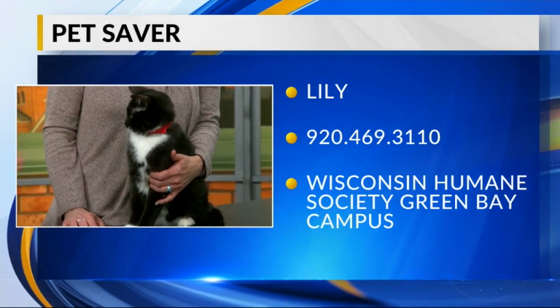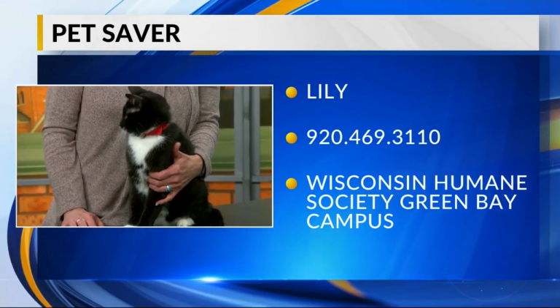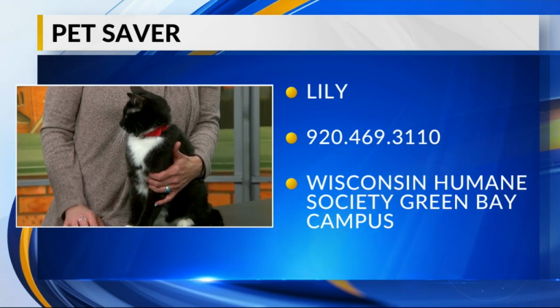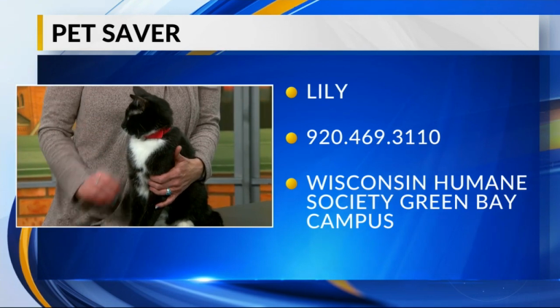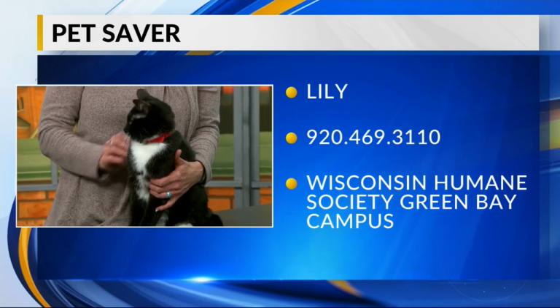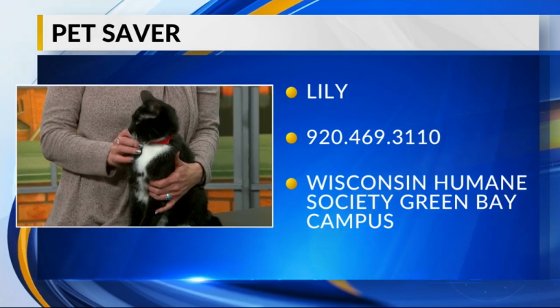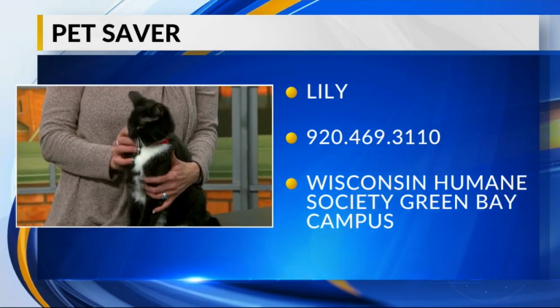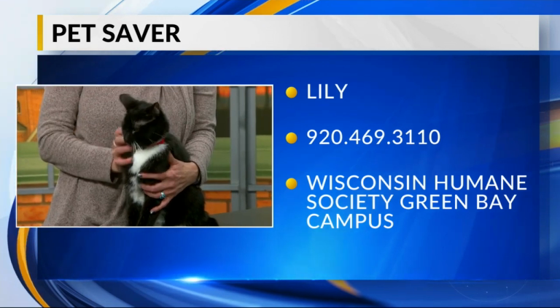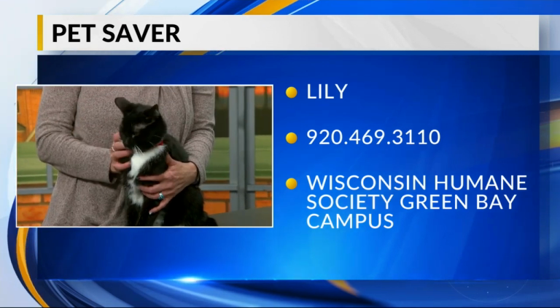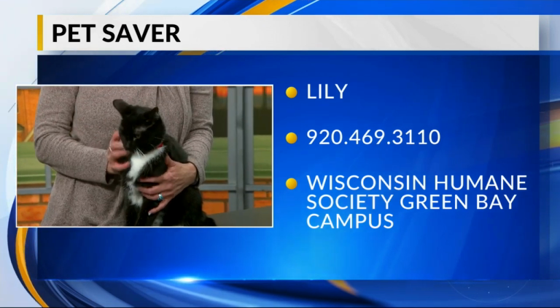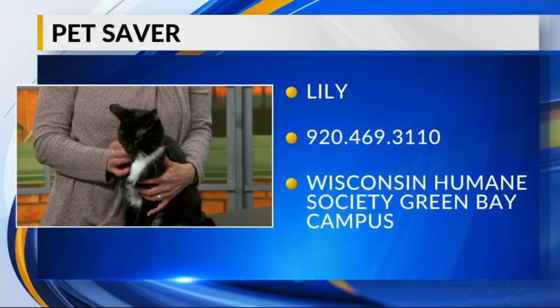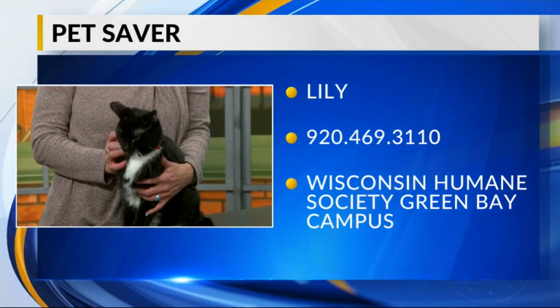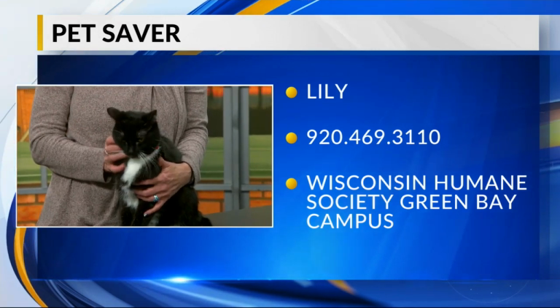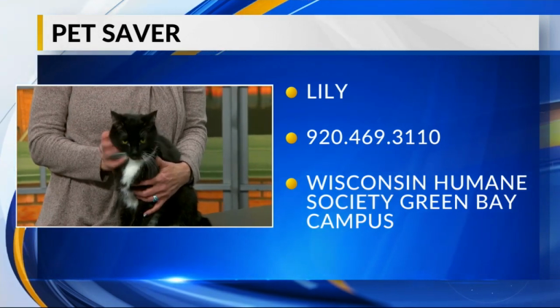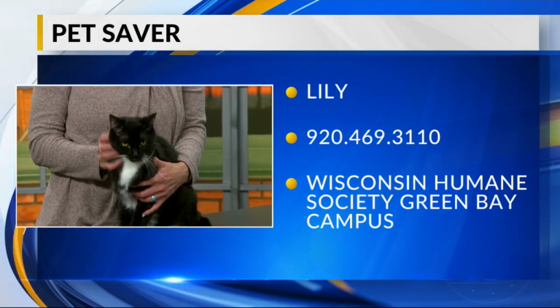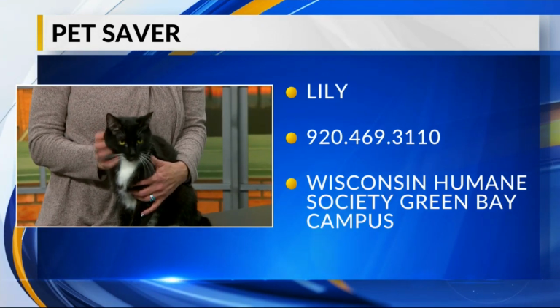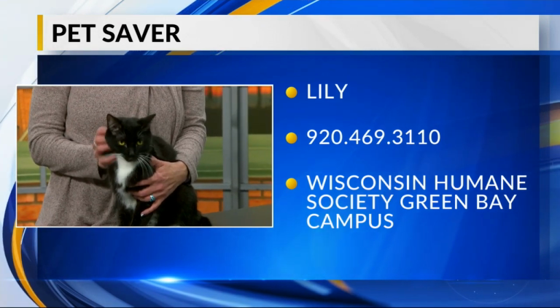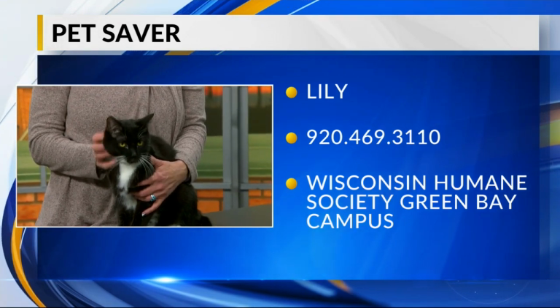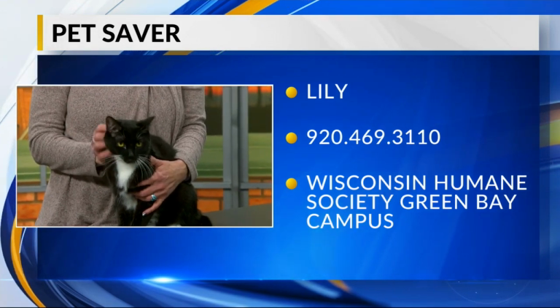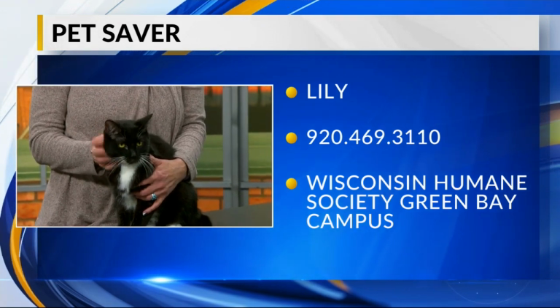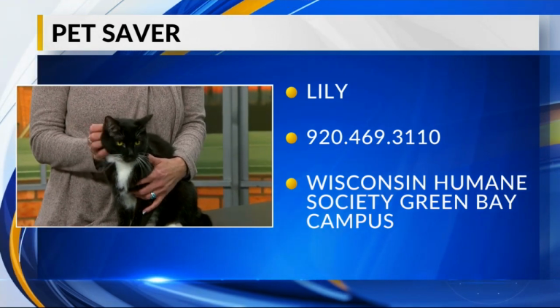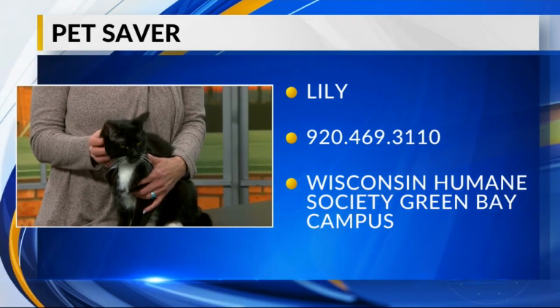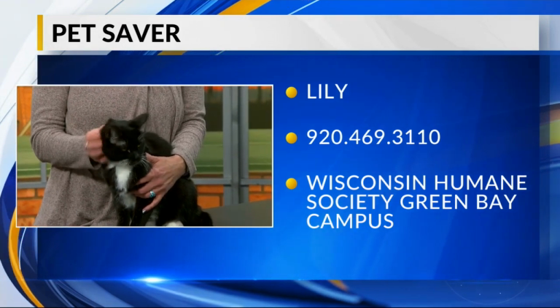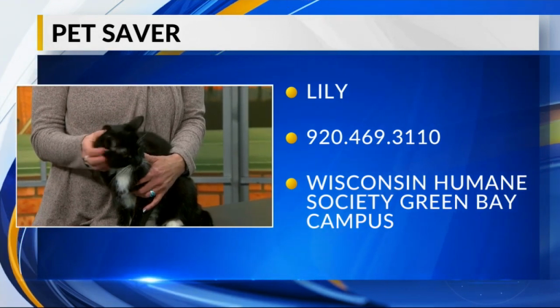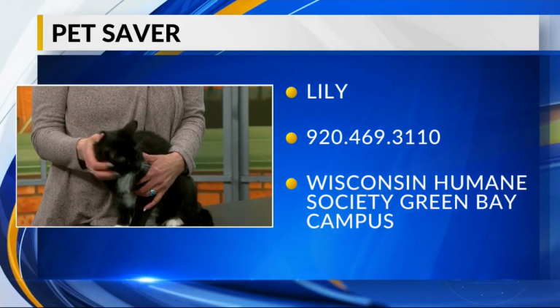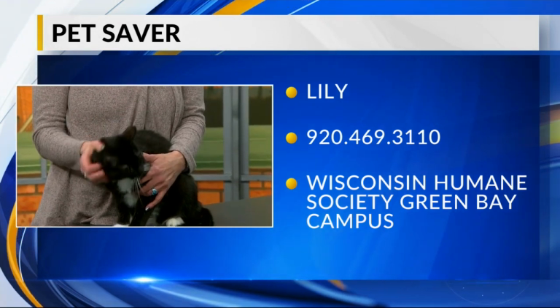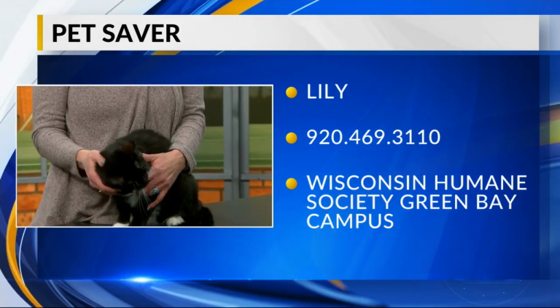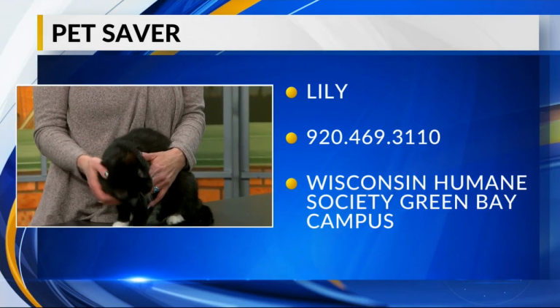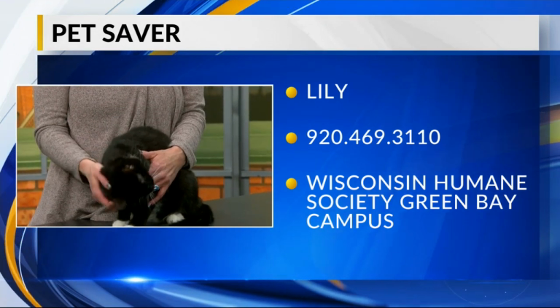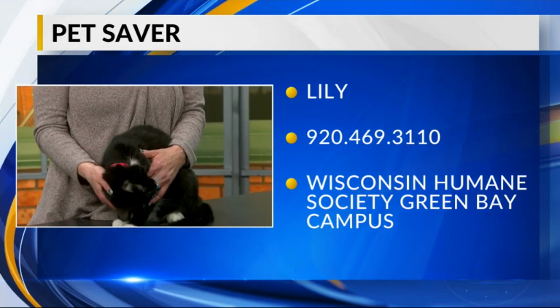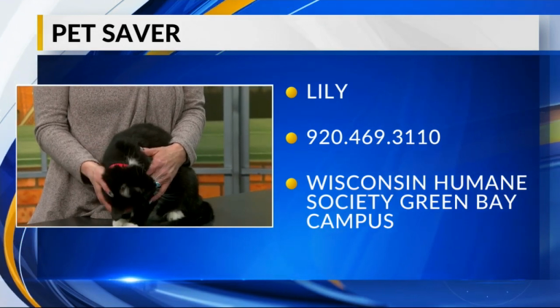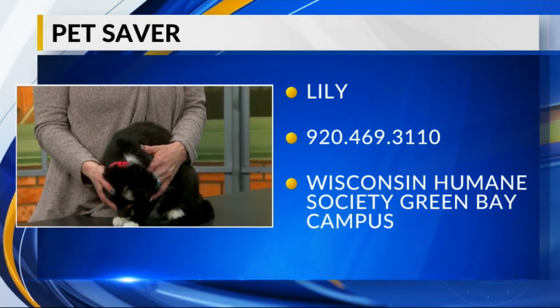If you wanted to add Lily to your family, go to the Wisconsin Humane Society Green Bay Campus. We'll be right back.